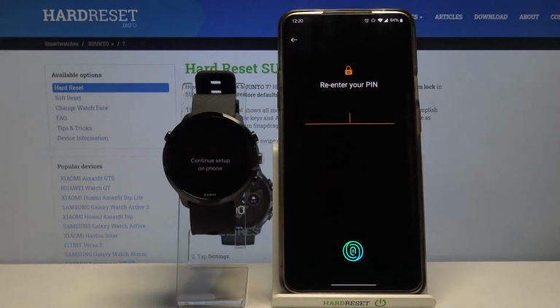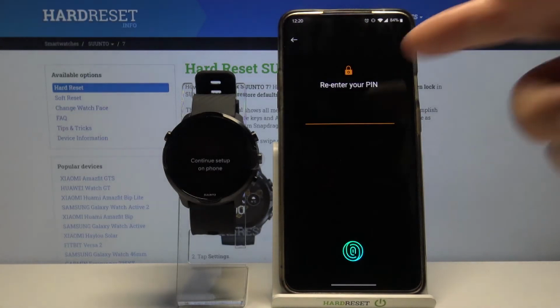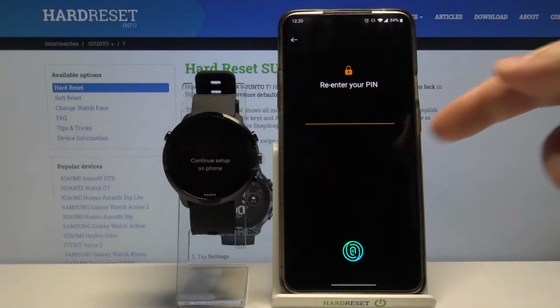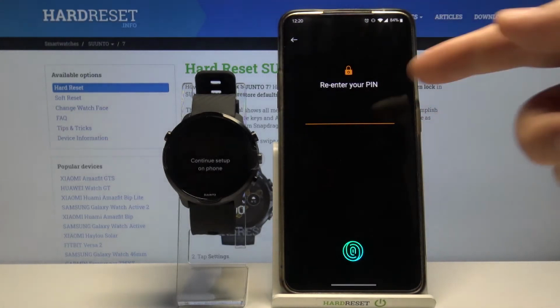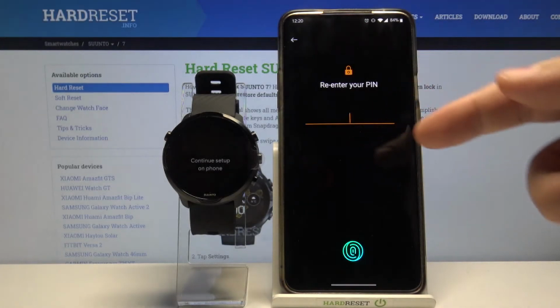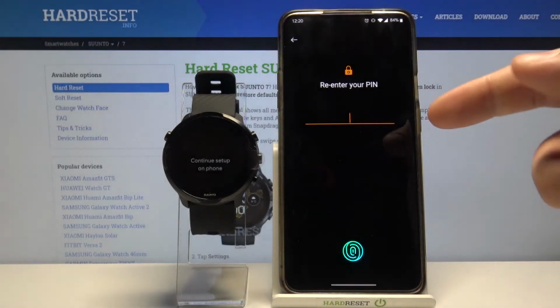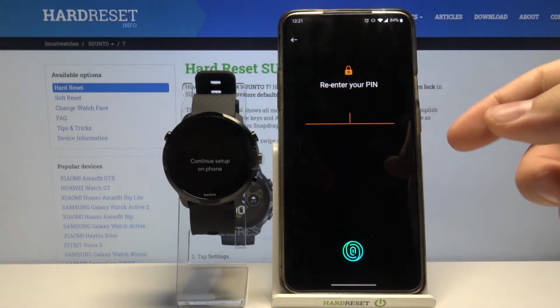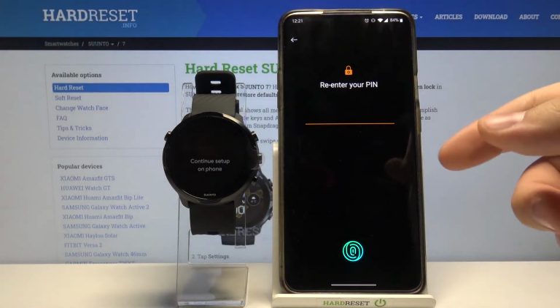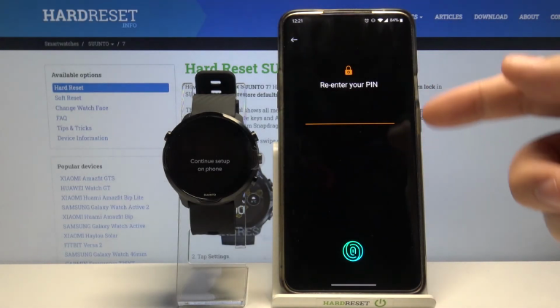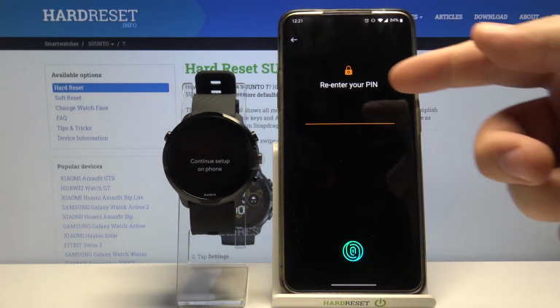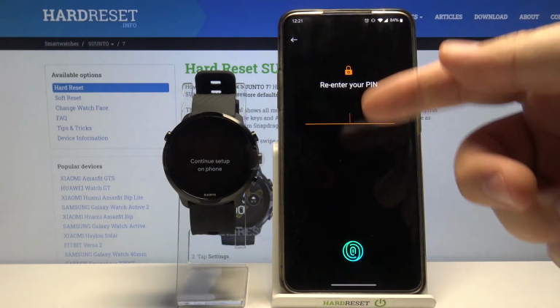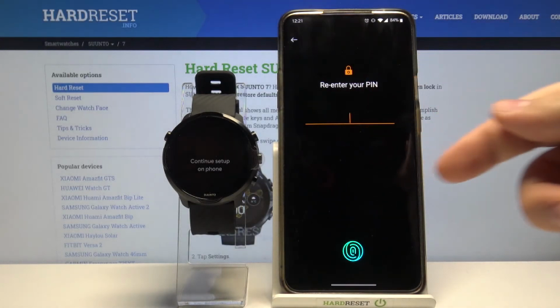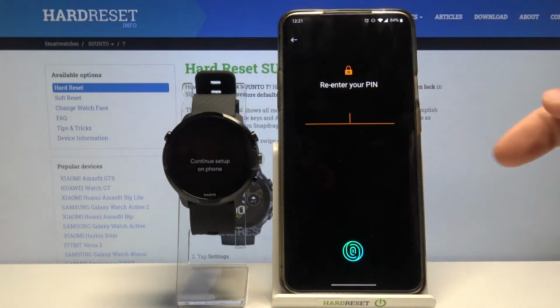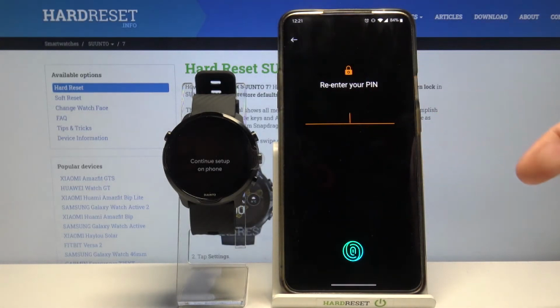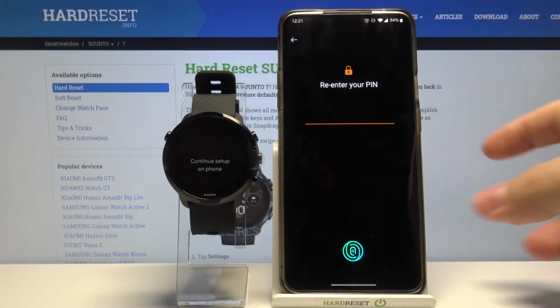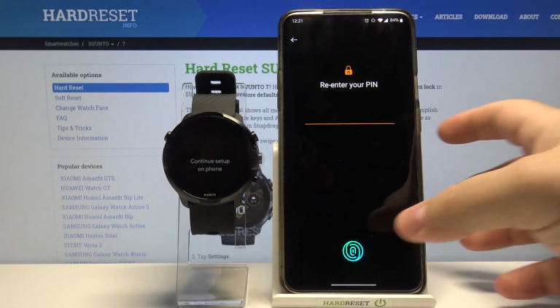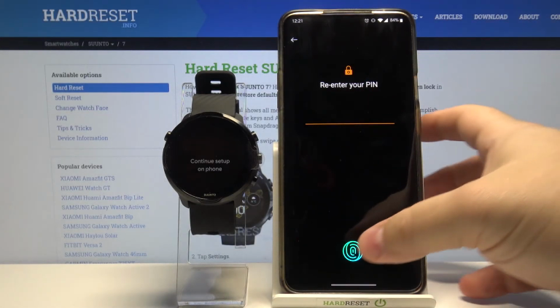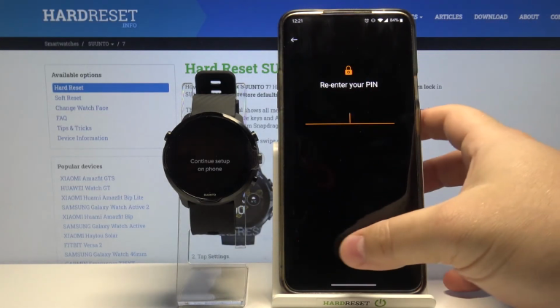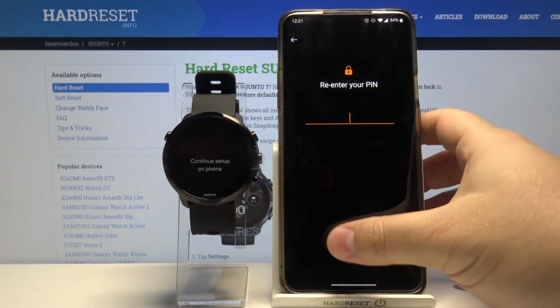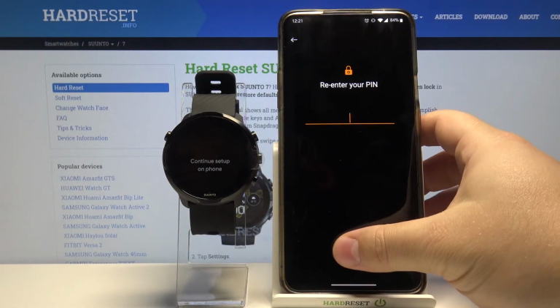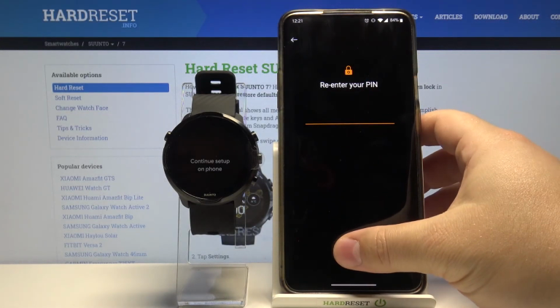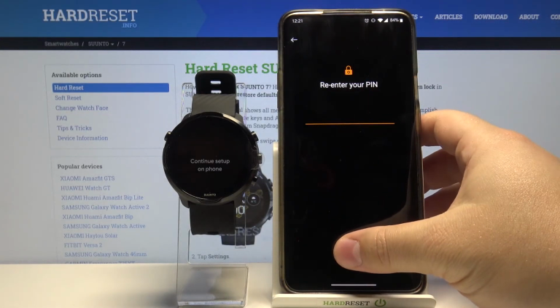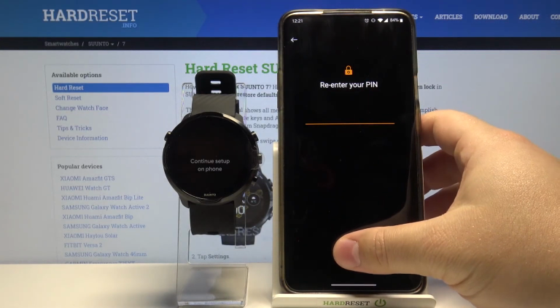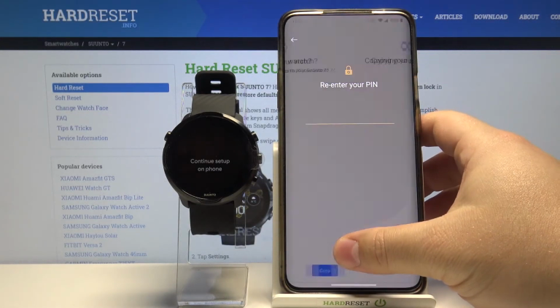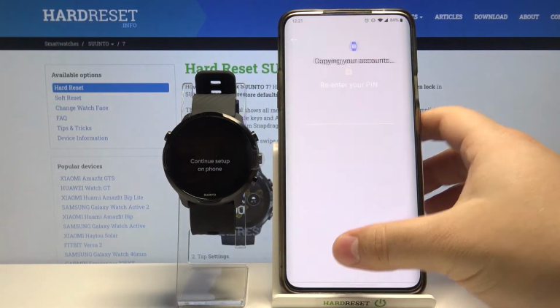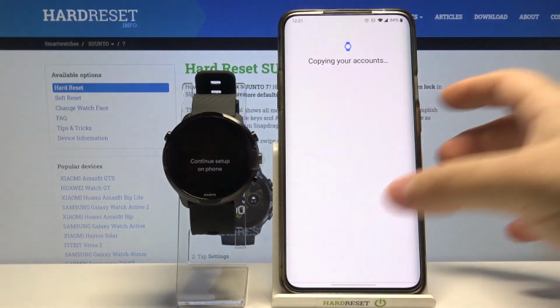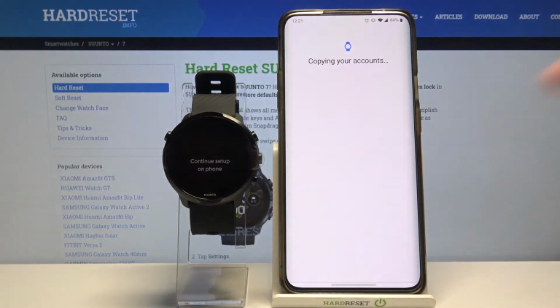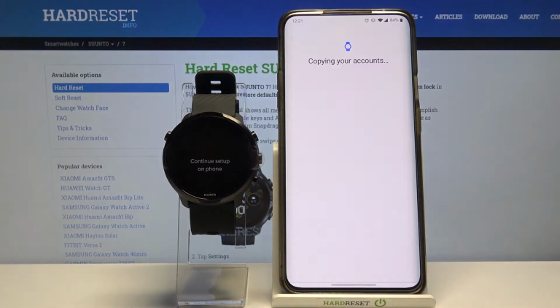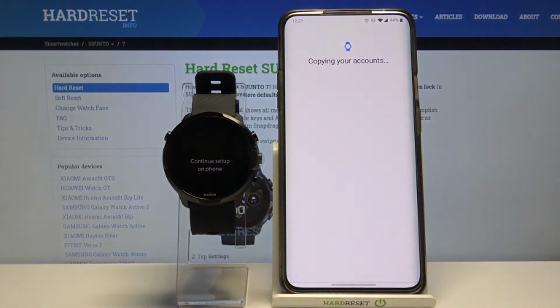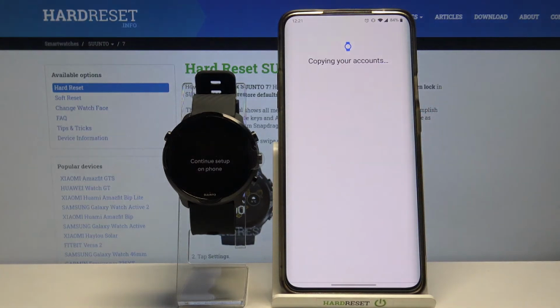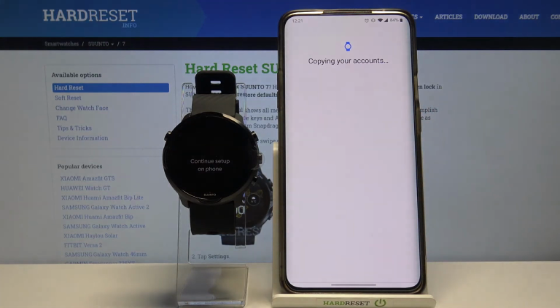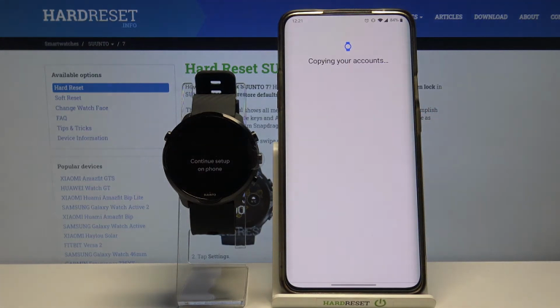Enter the pin if you have any on your phone. I'm gonna use my fingerprint sensor.